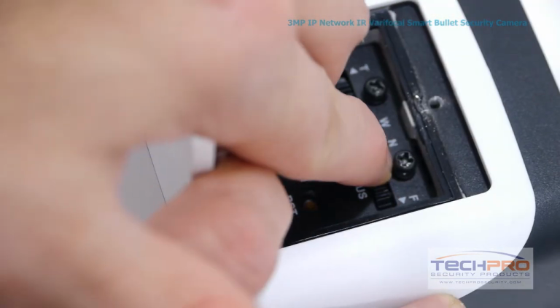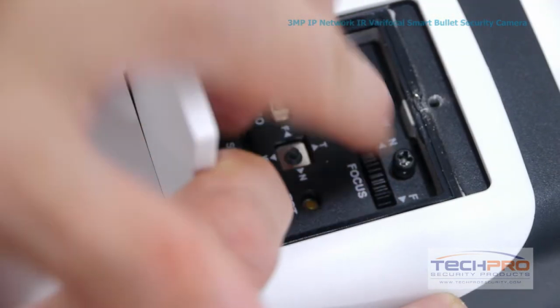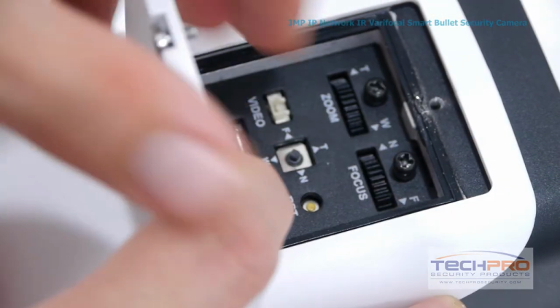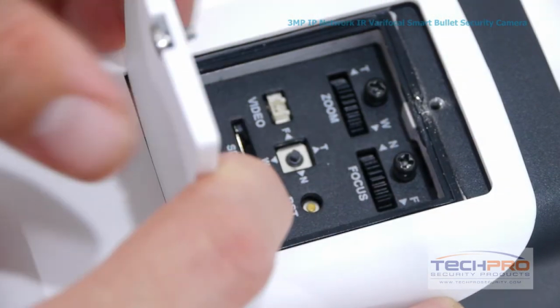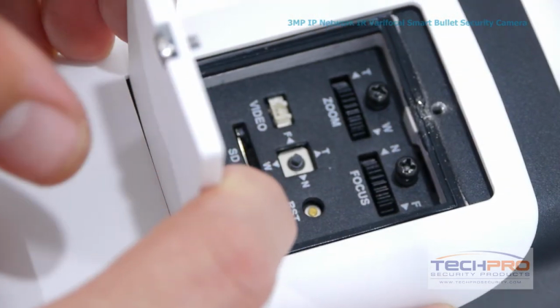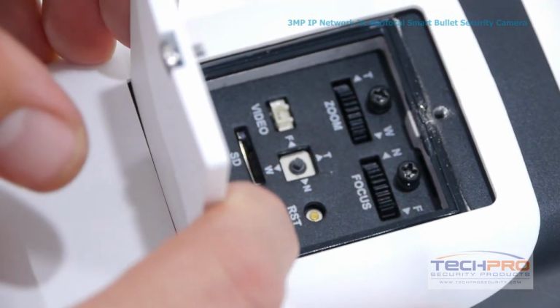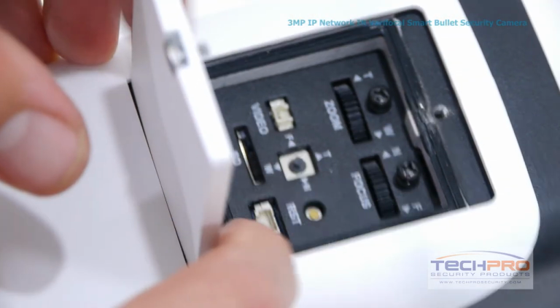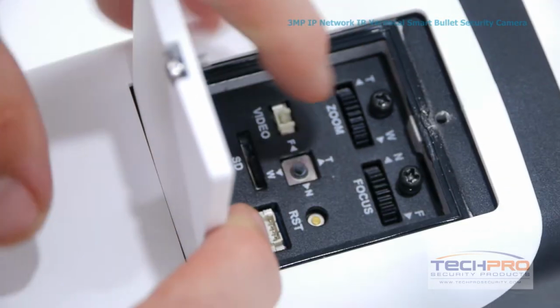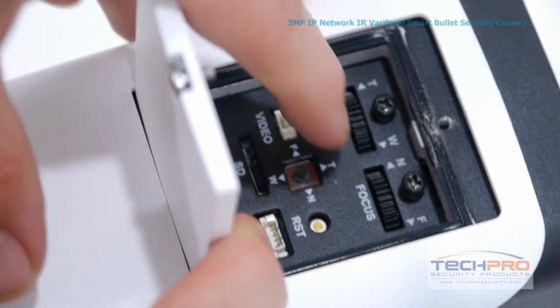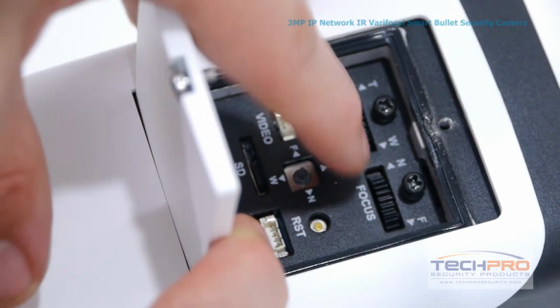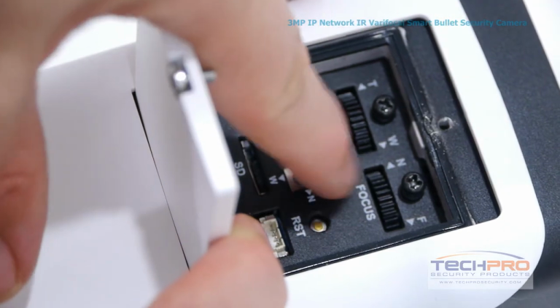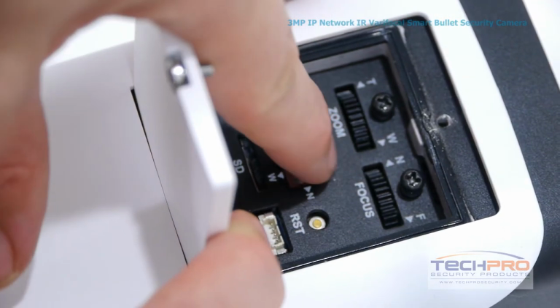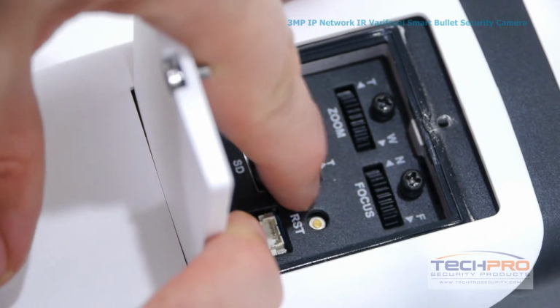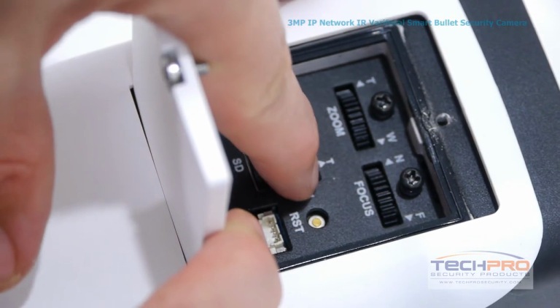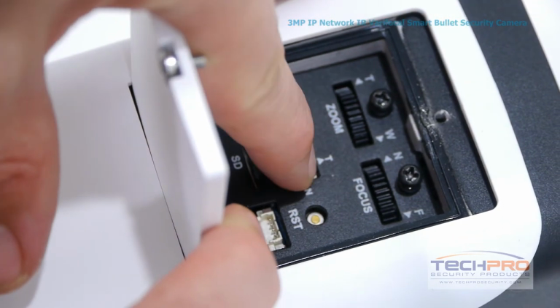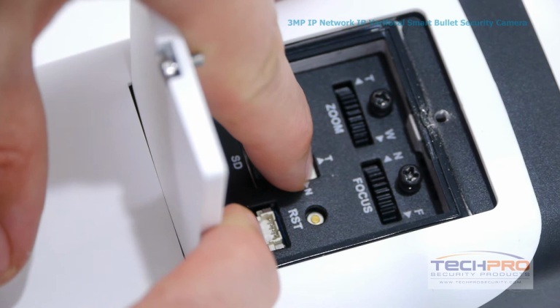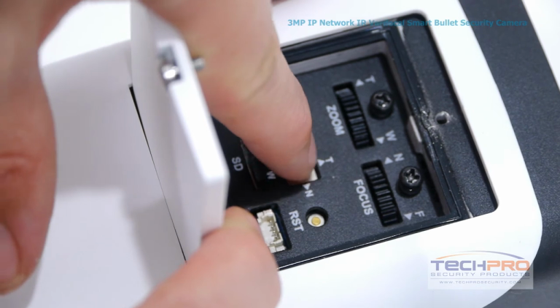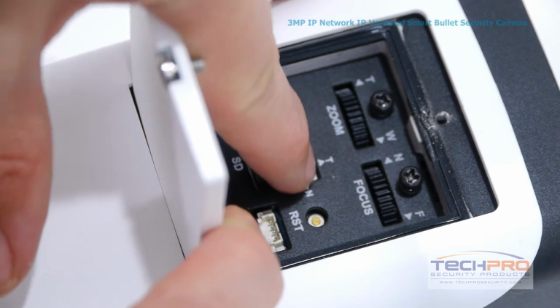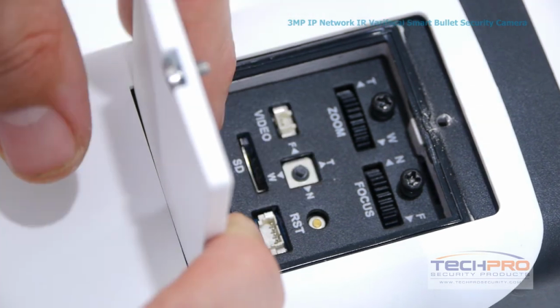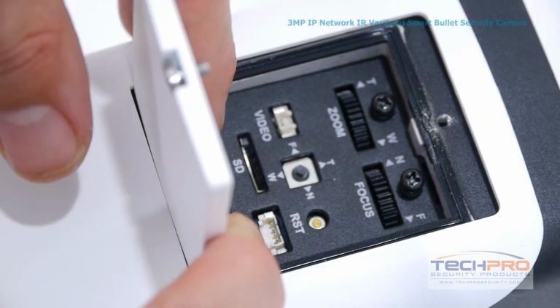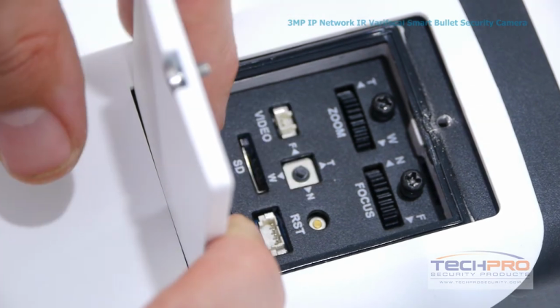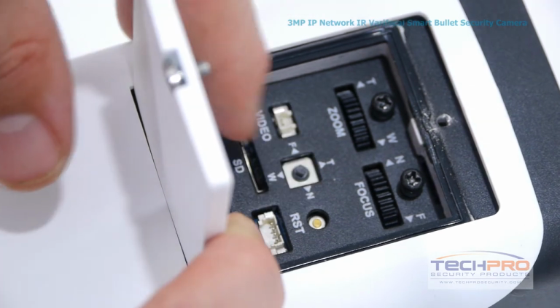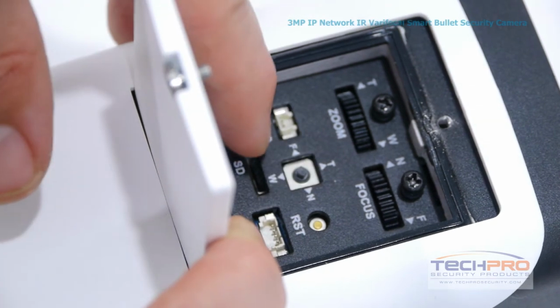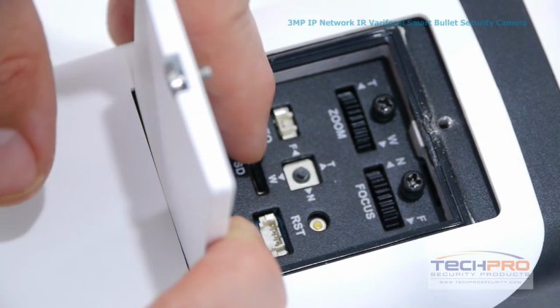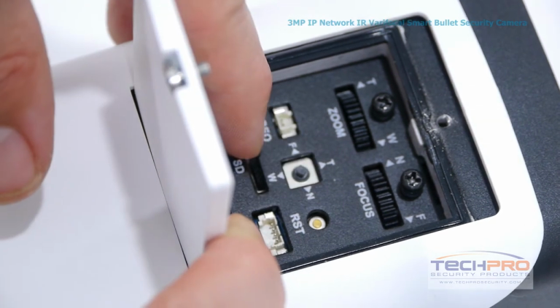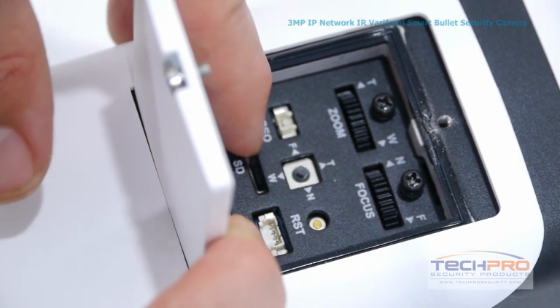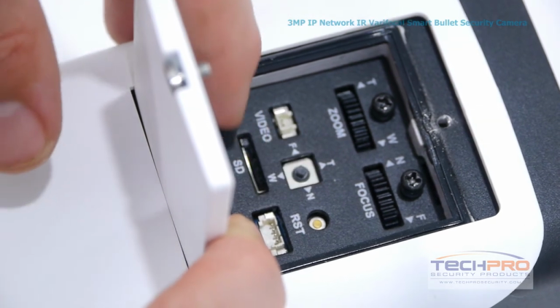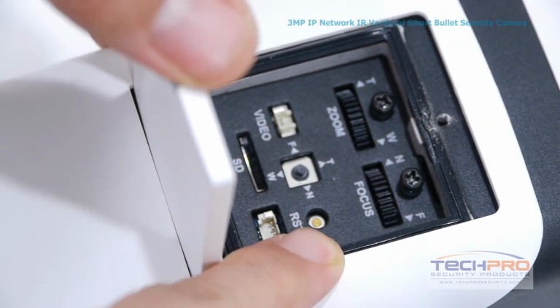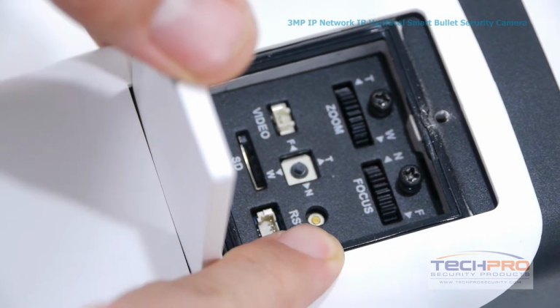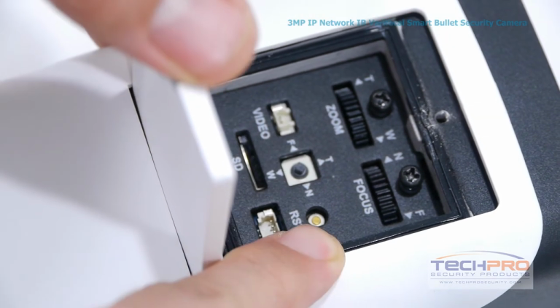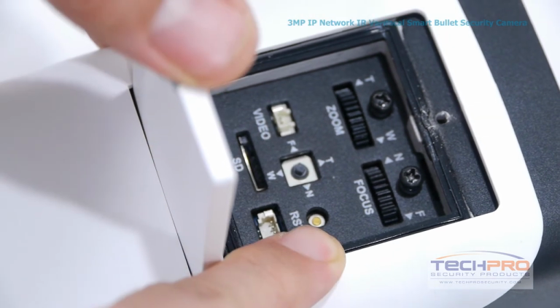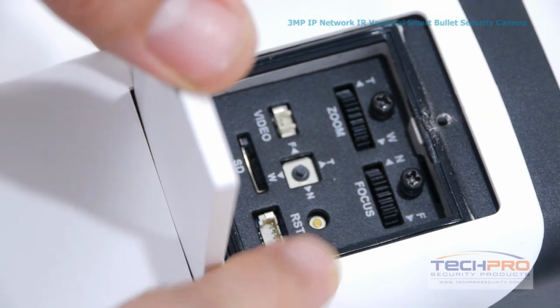On this panel you'll also find your OSD controller, microSD card input, and reset button.